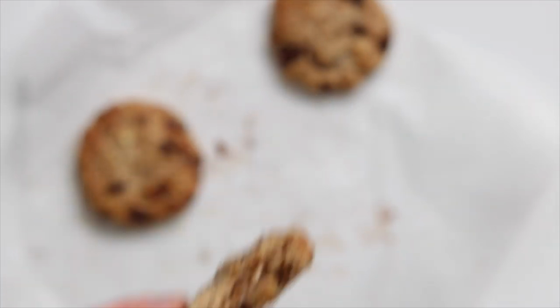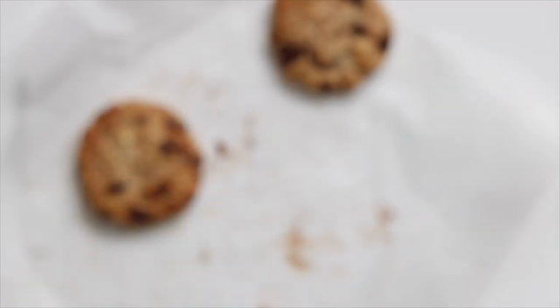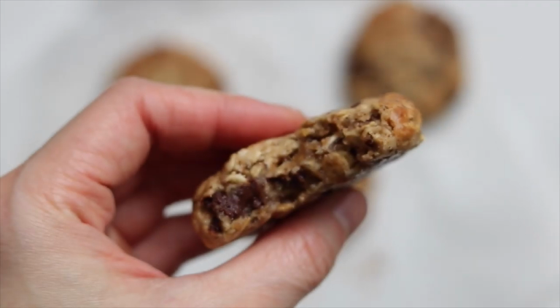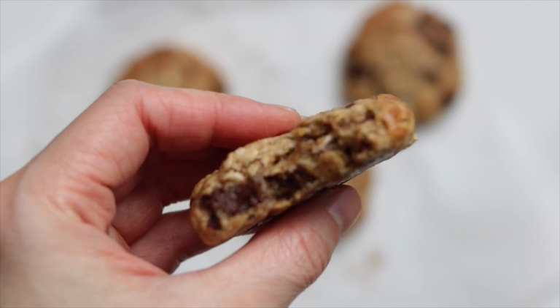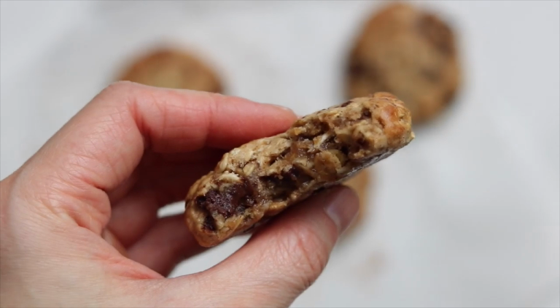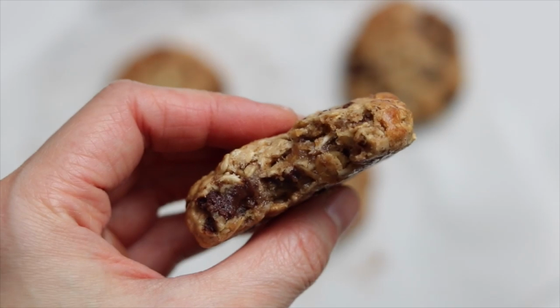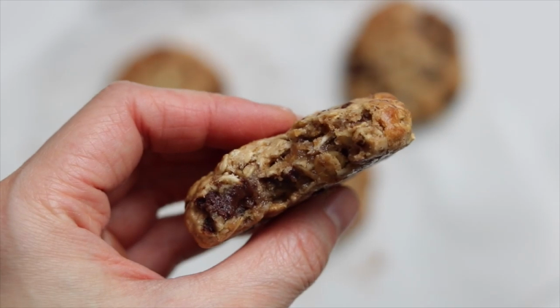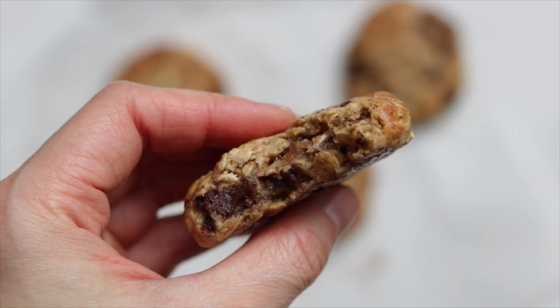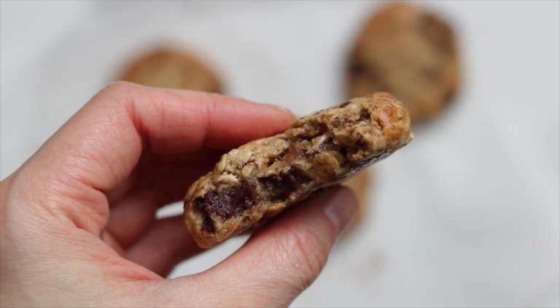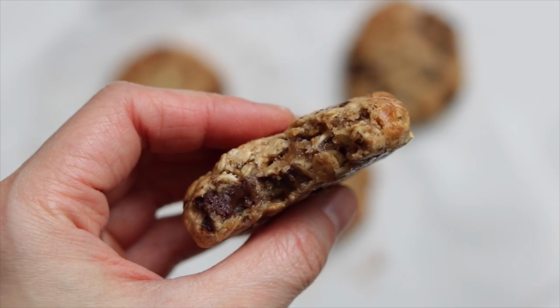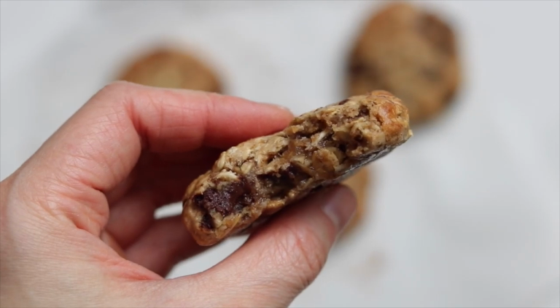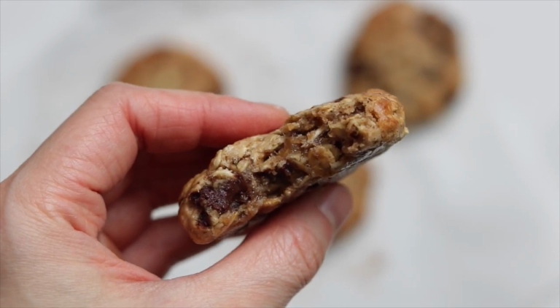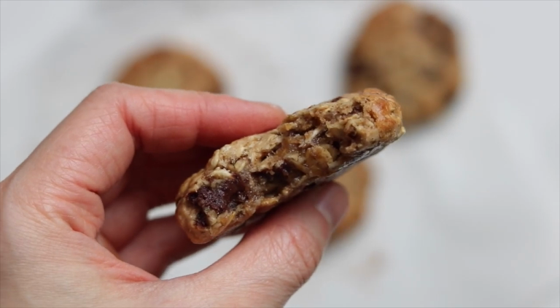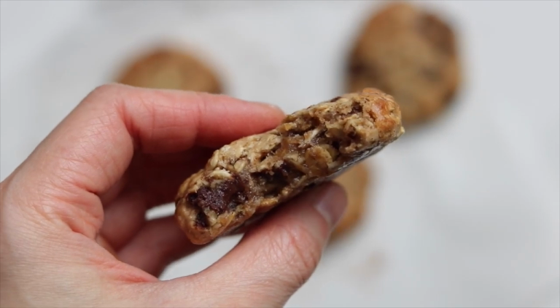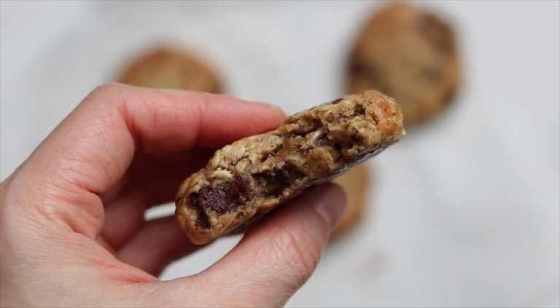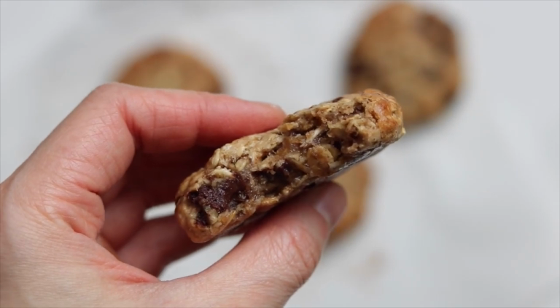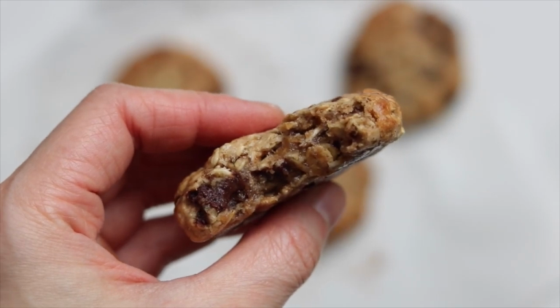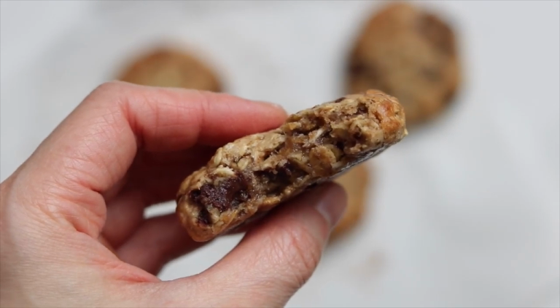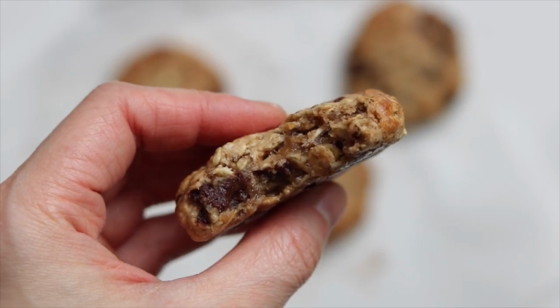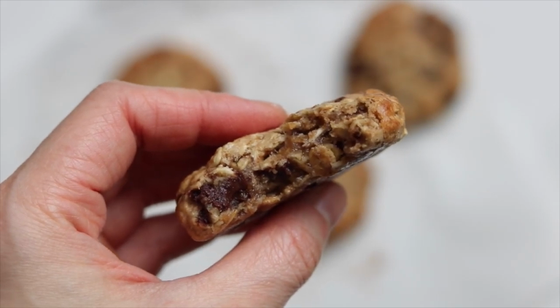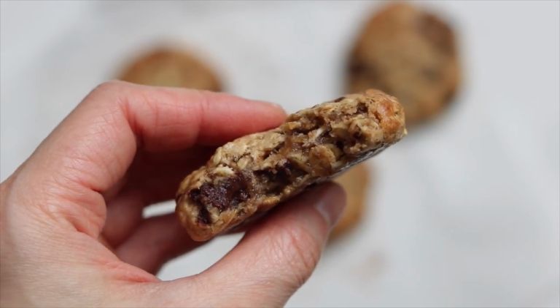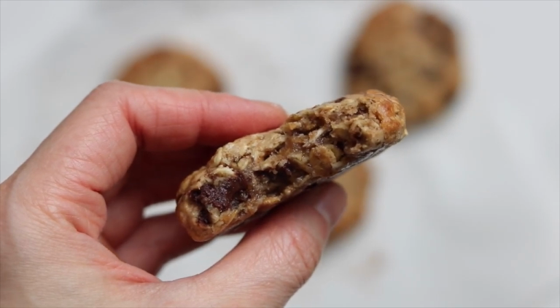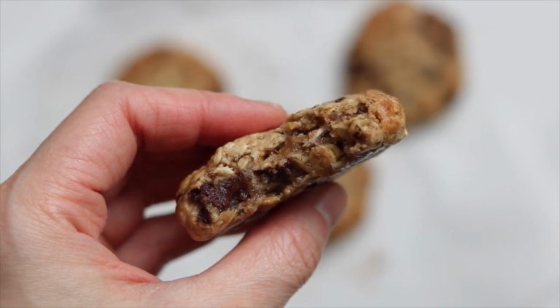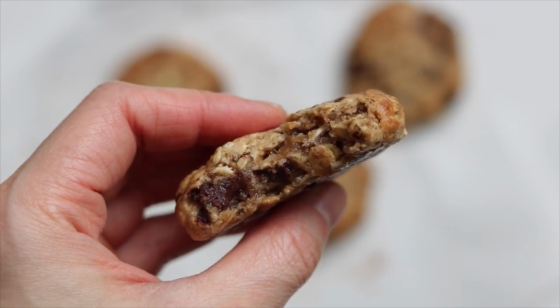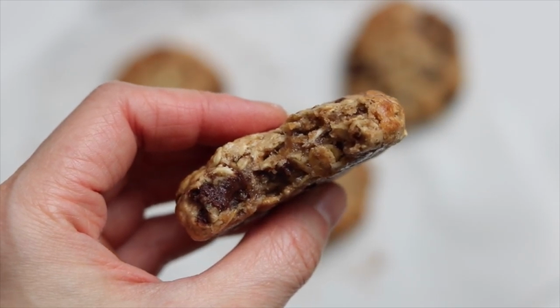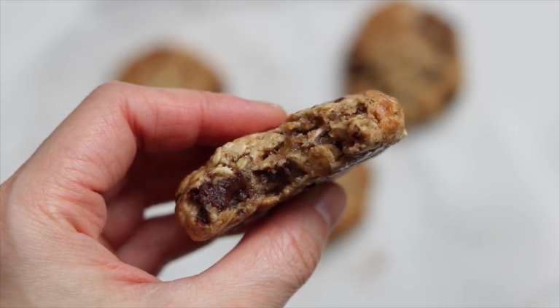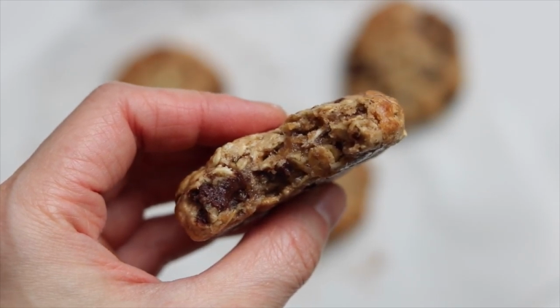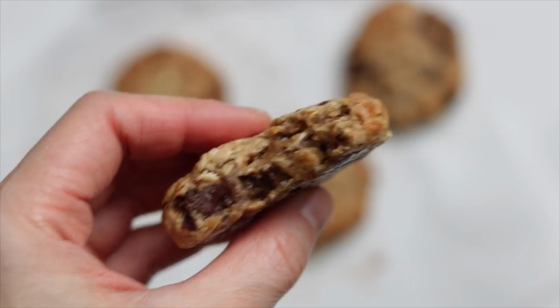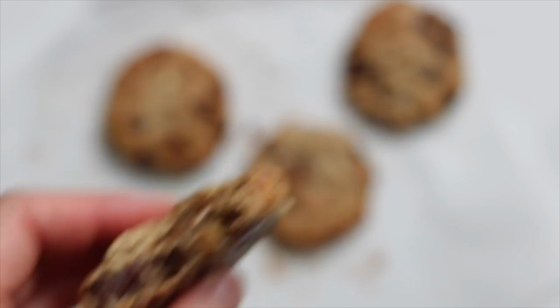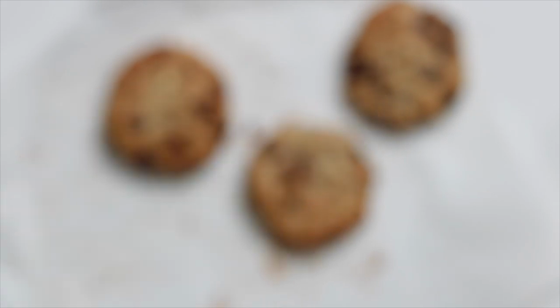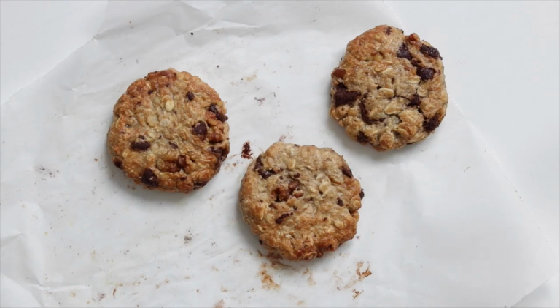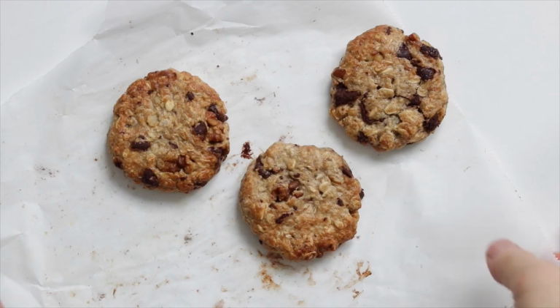These cookies have been my go-to because it's a smaller batch and they're done in less than 15 minutes.